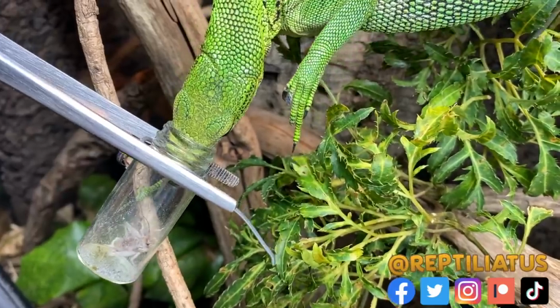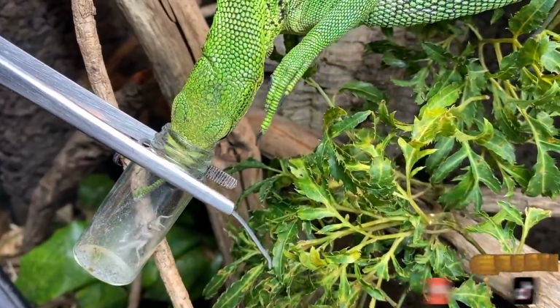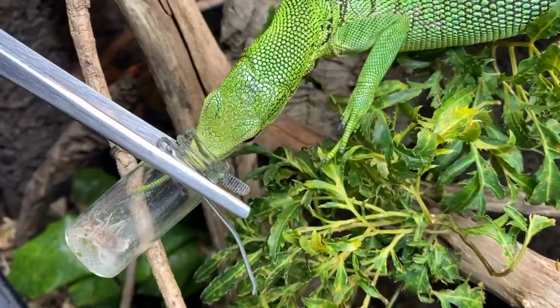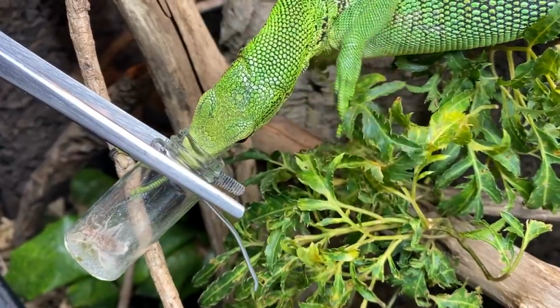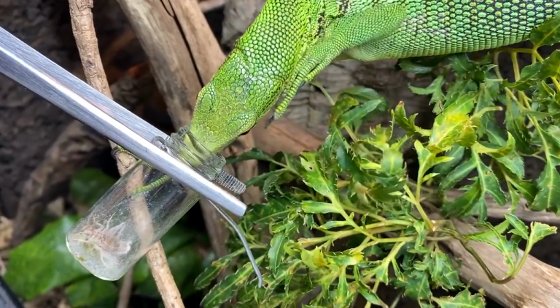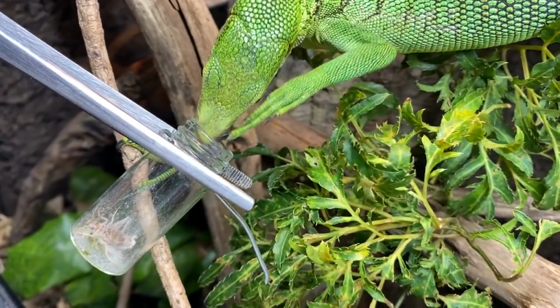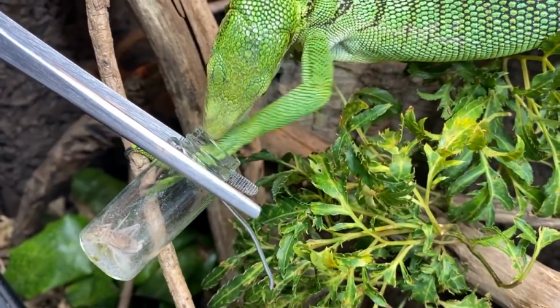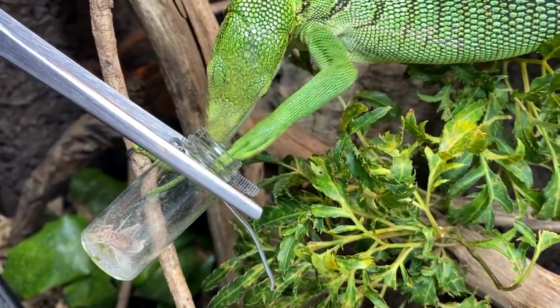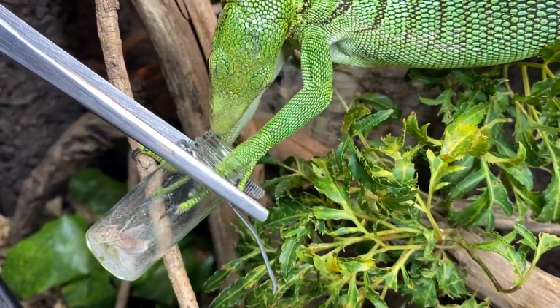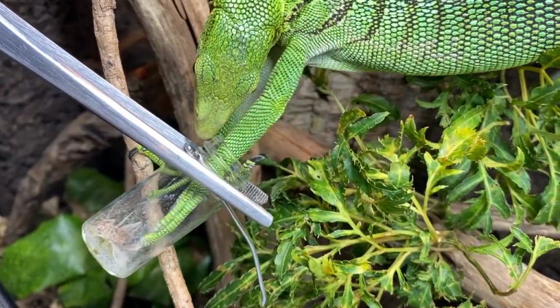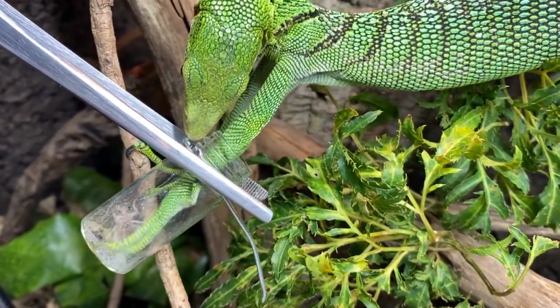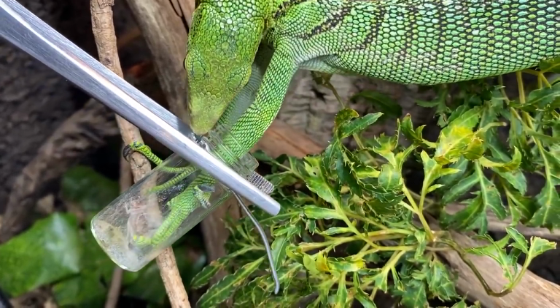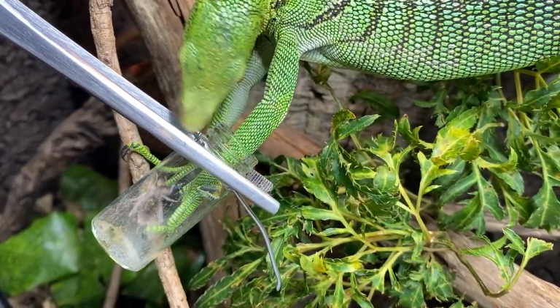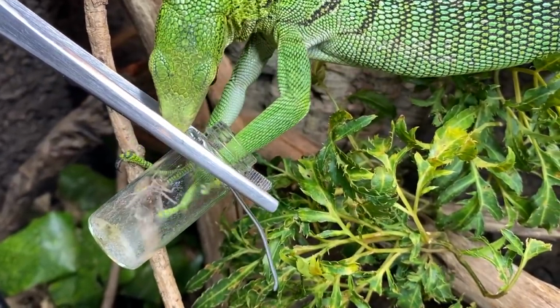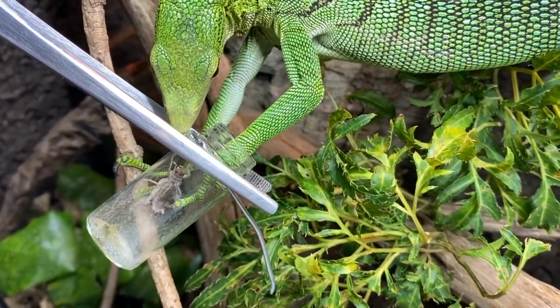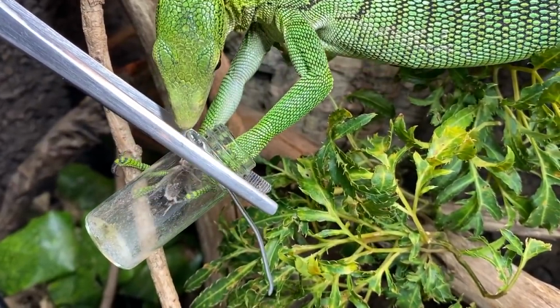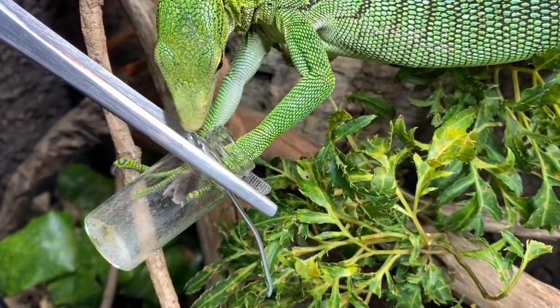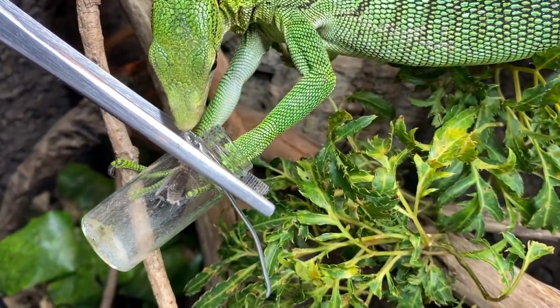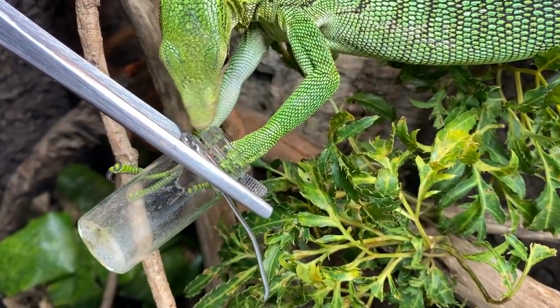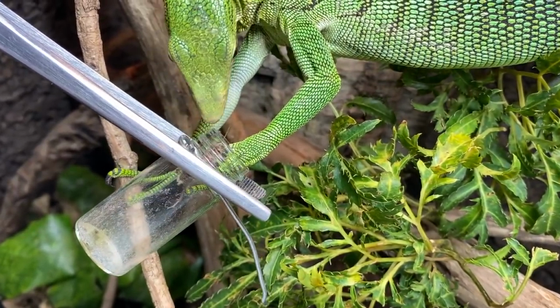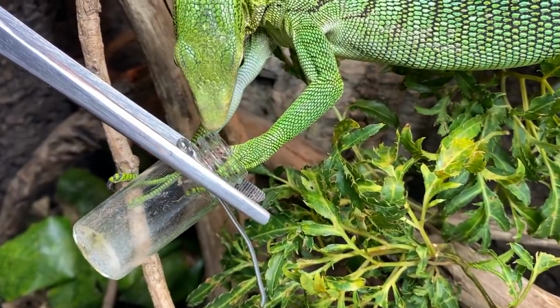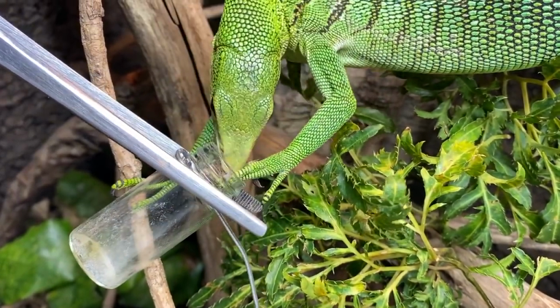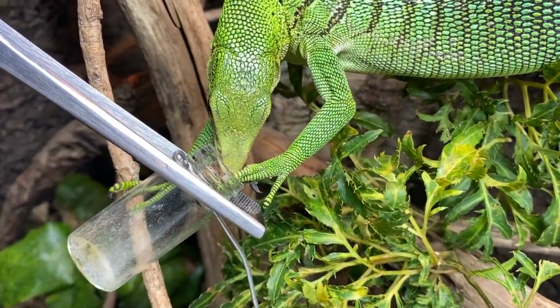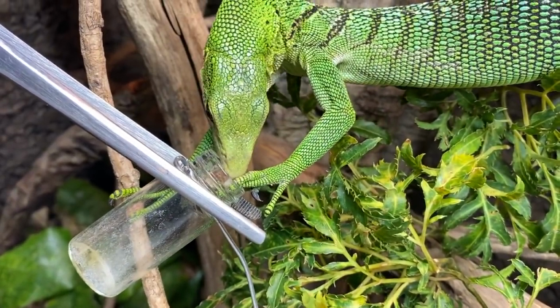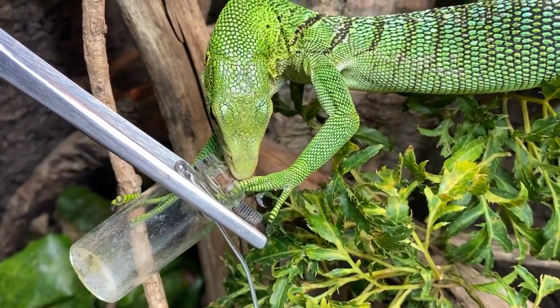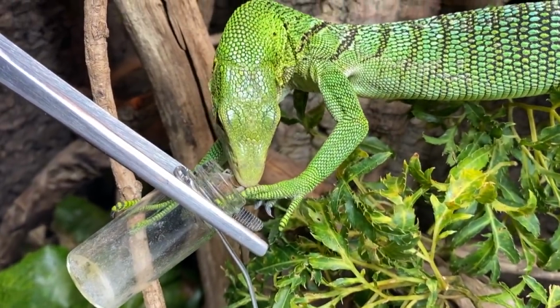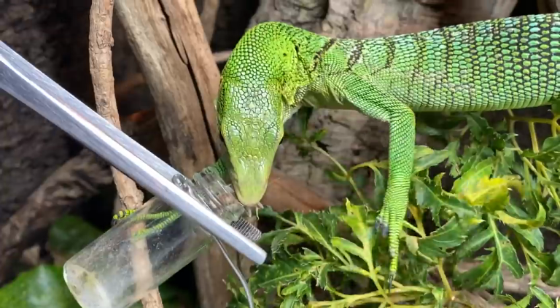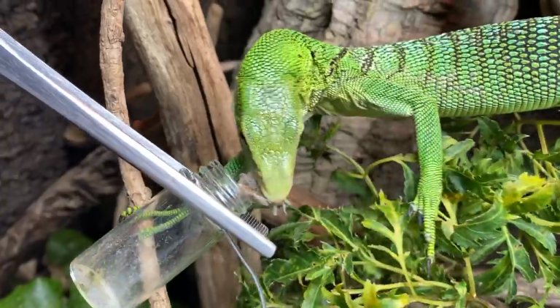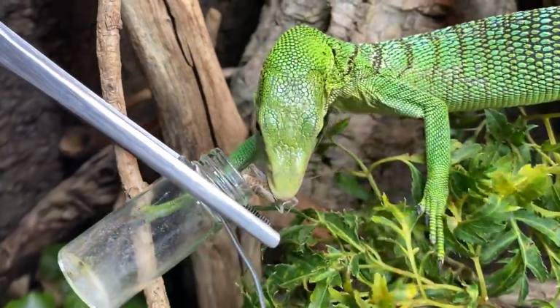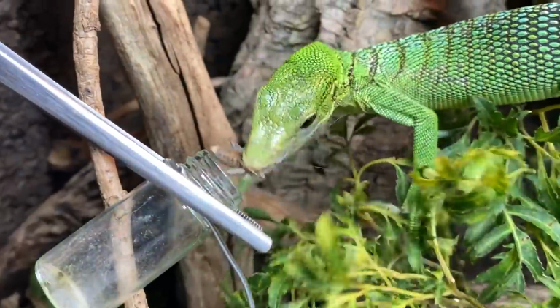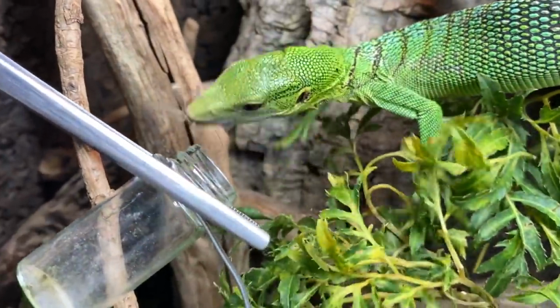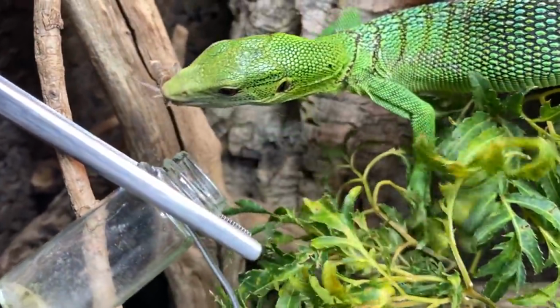Have you ever seen a lizard smart enough to use its hands to hunt? Well, you better stick around for today's video.